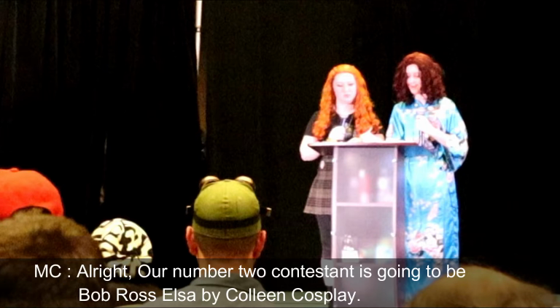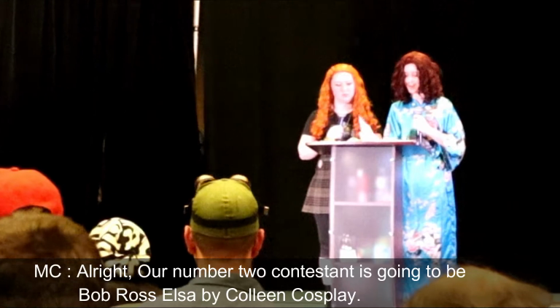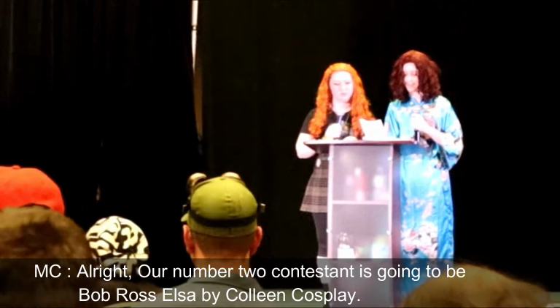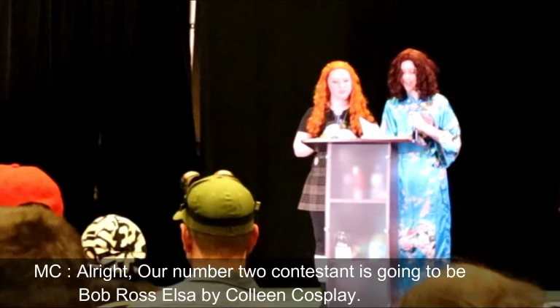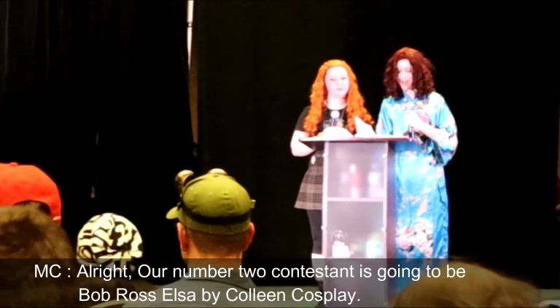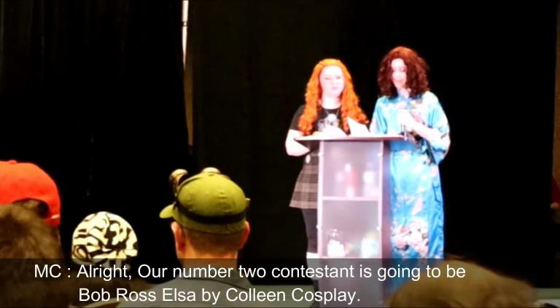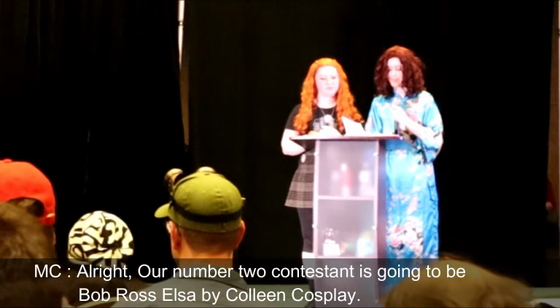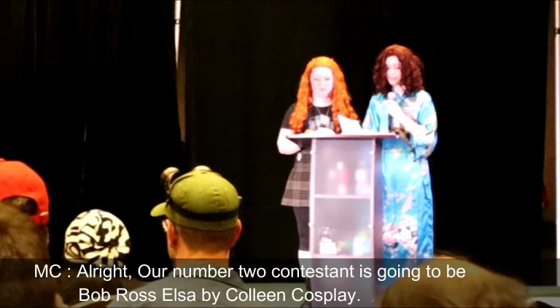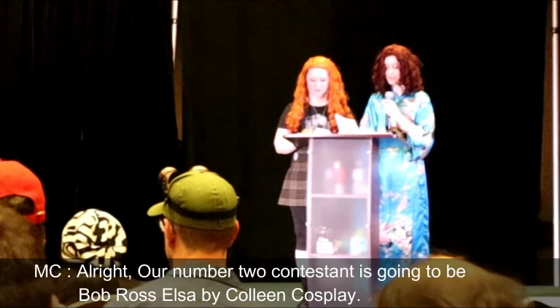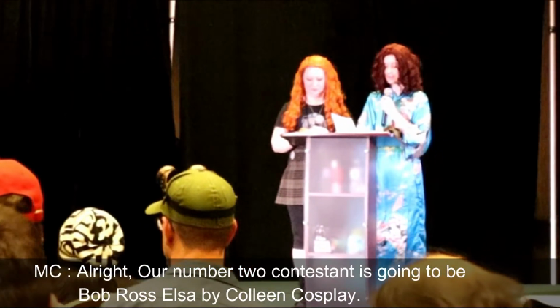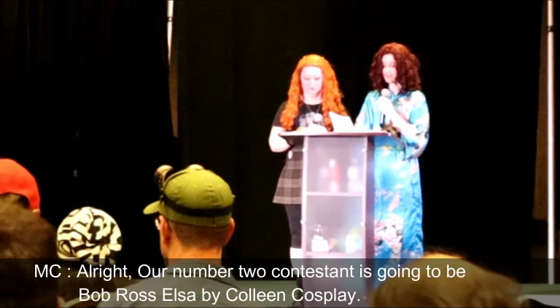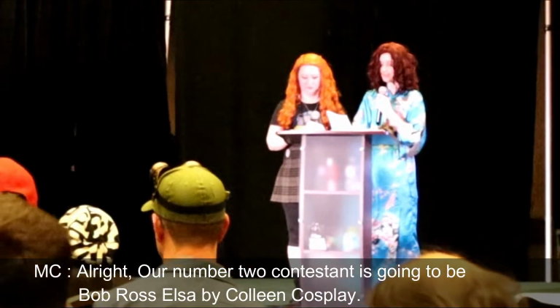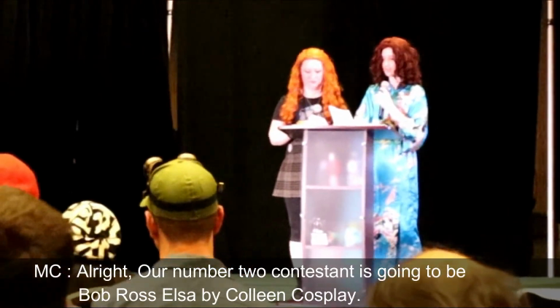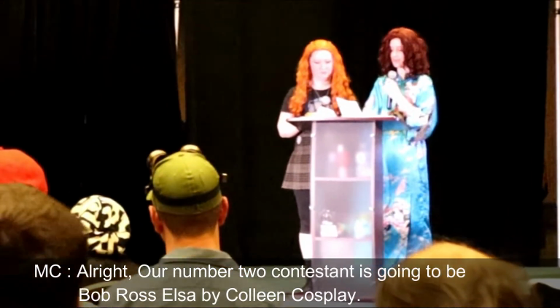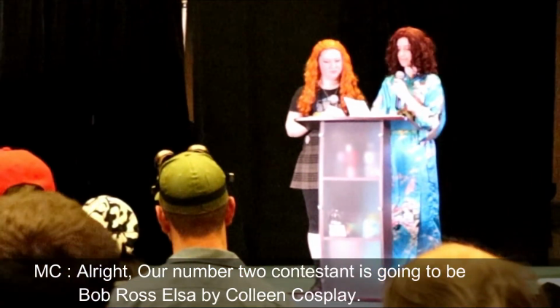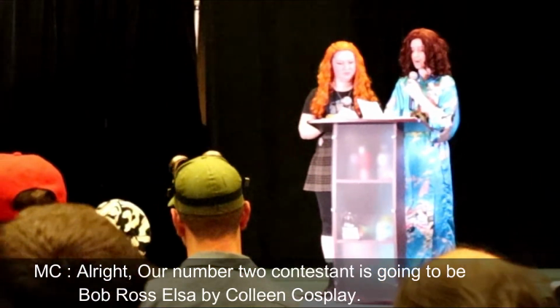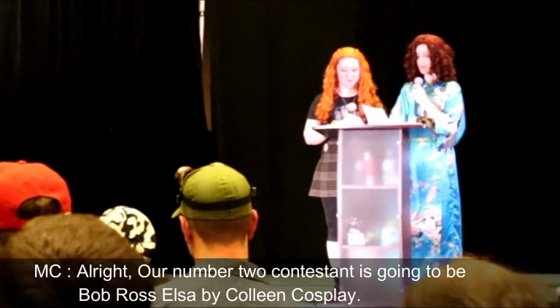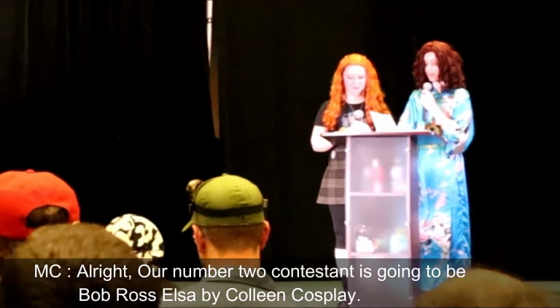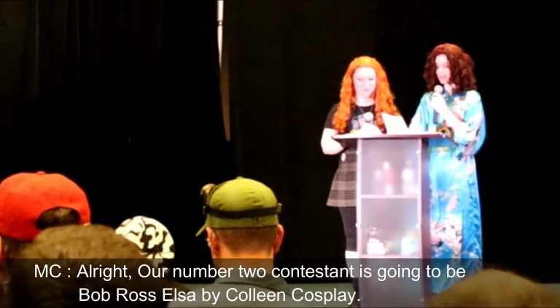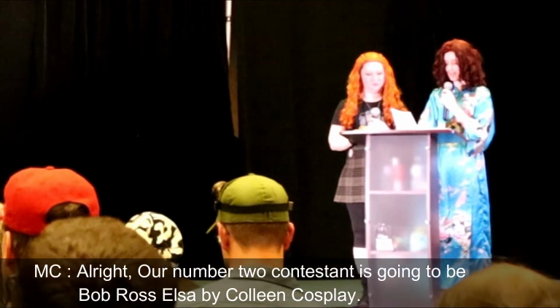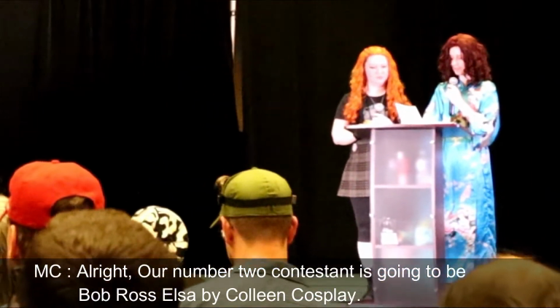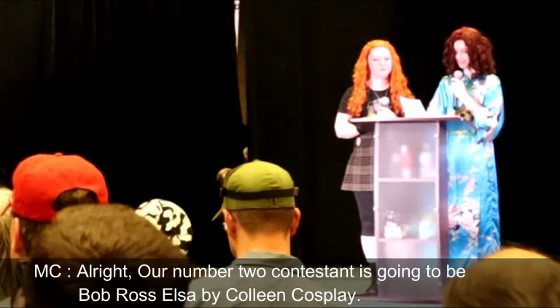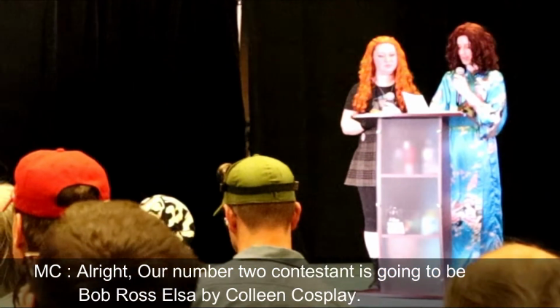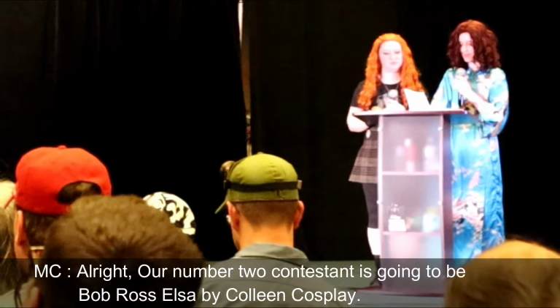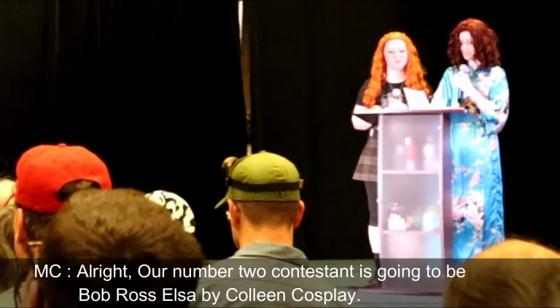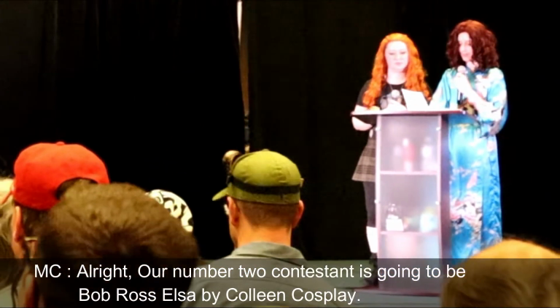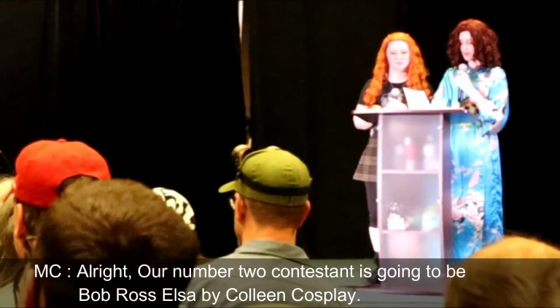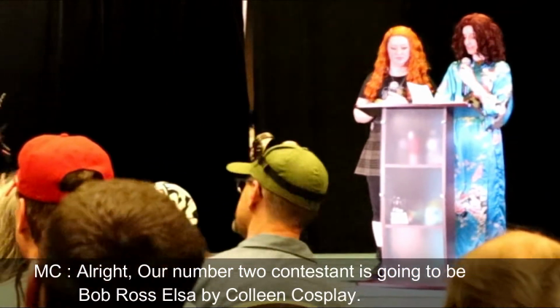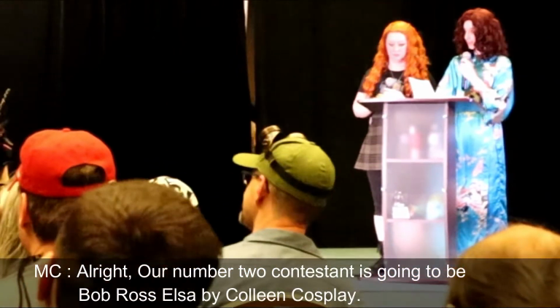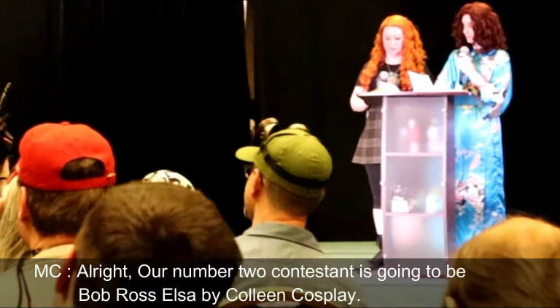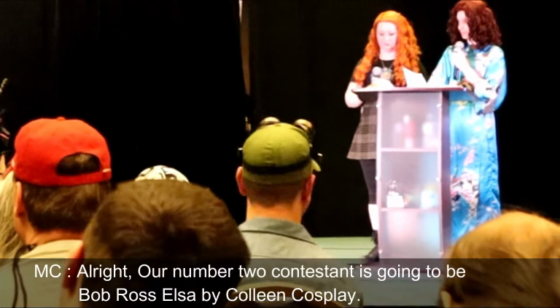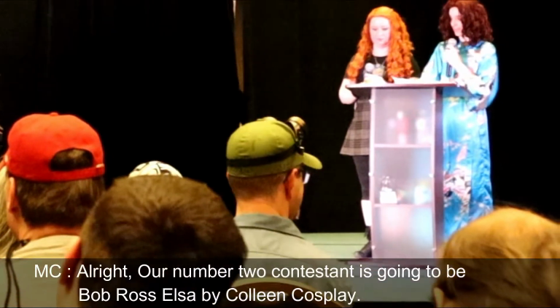All right, our number two contestant is going to be Bob Ross Elsa by Colleen Crossplay.